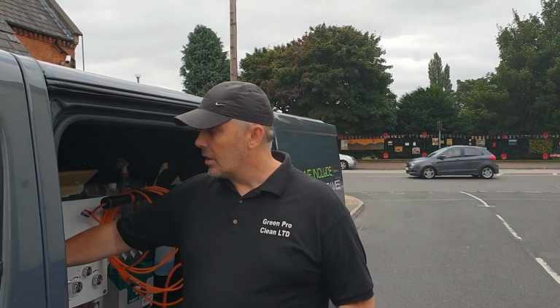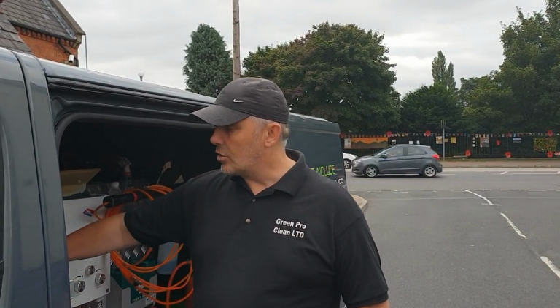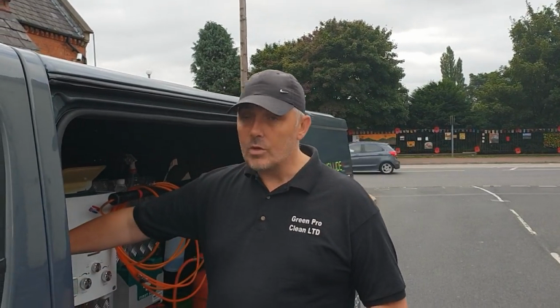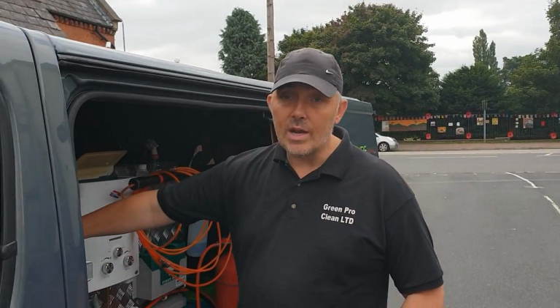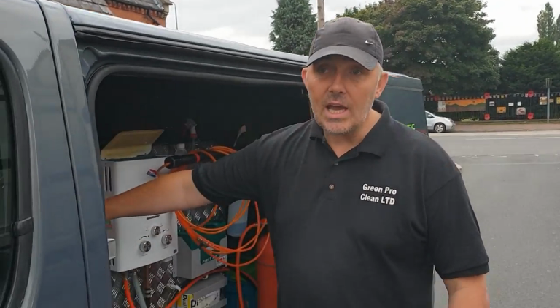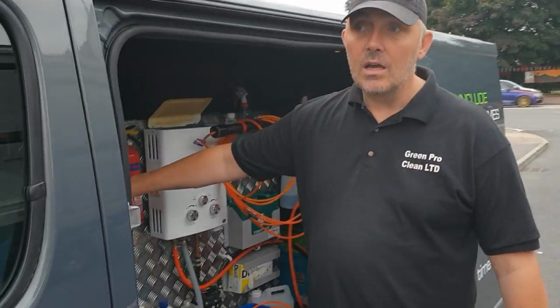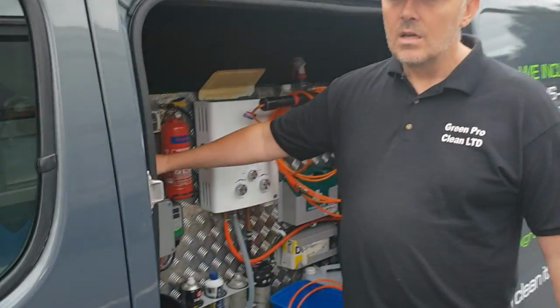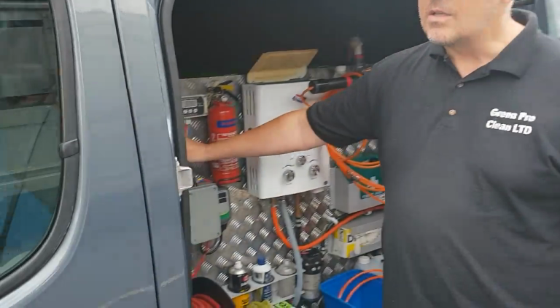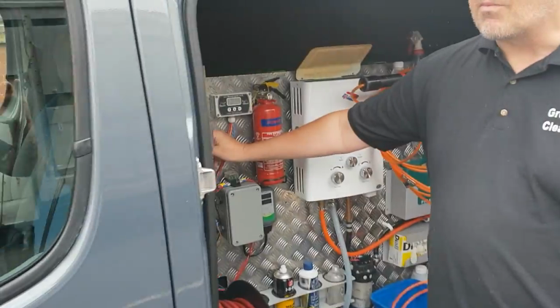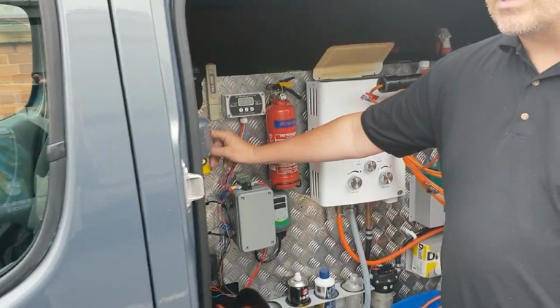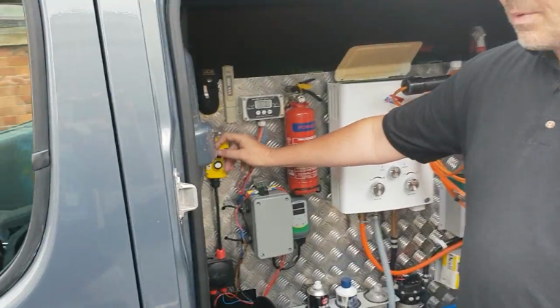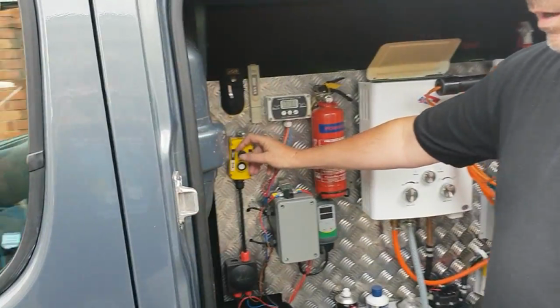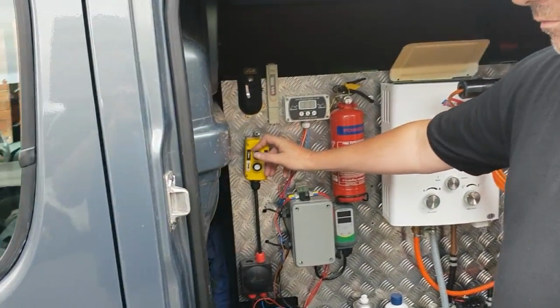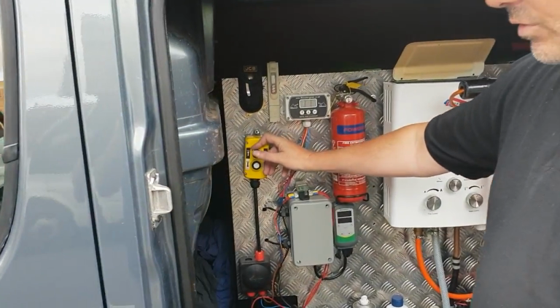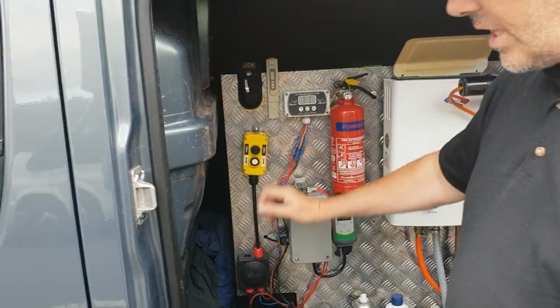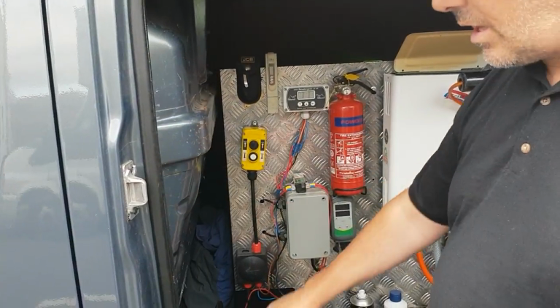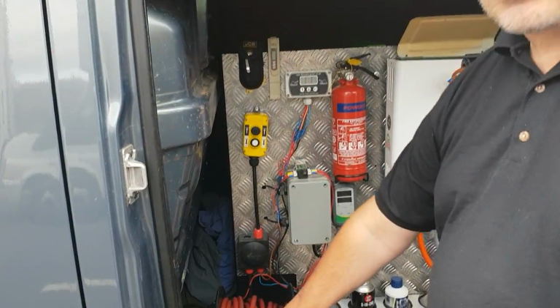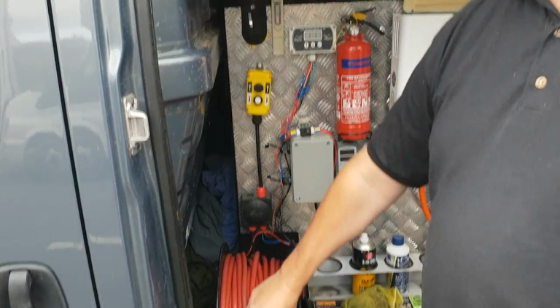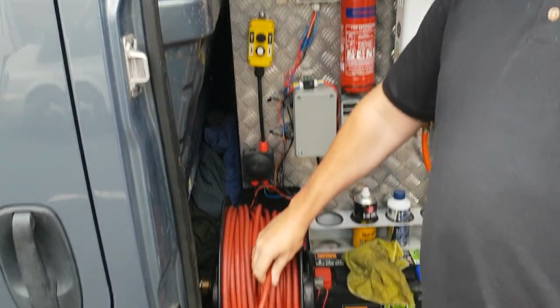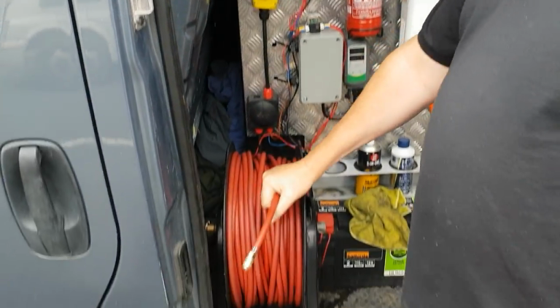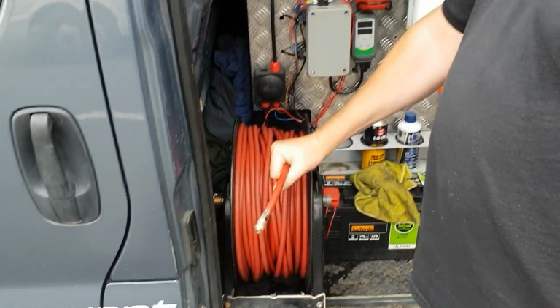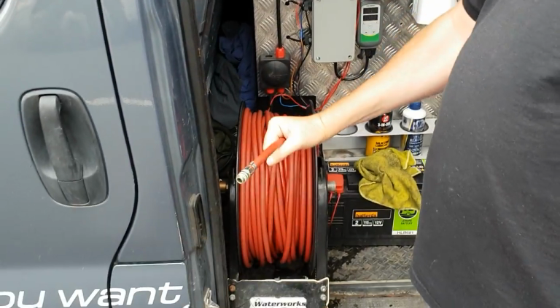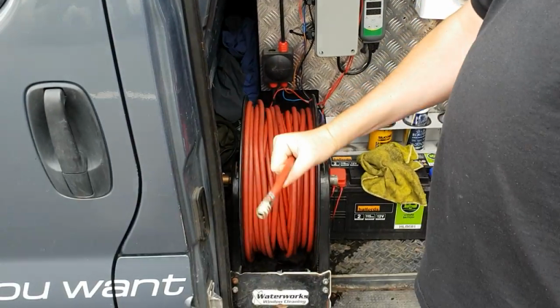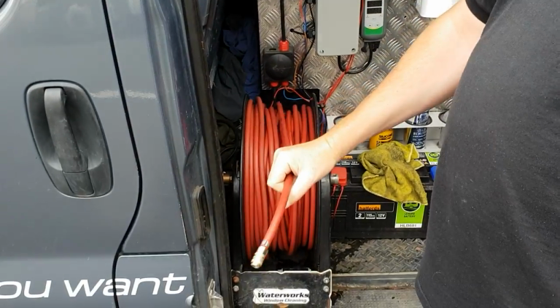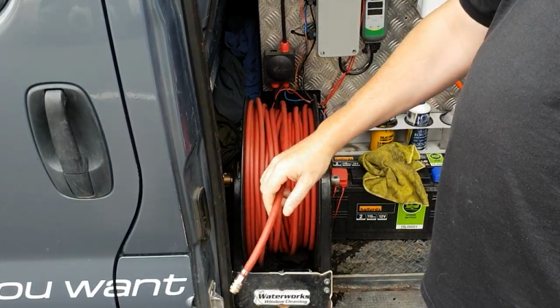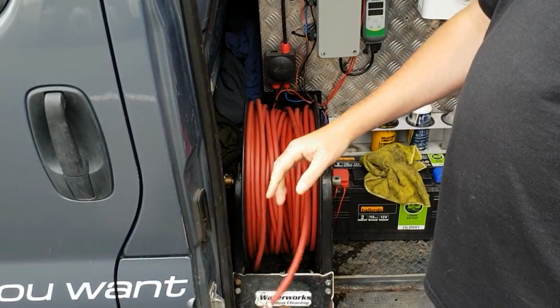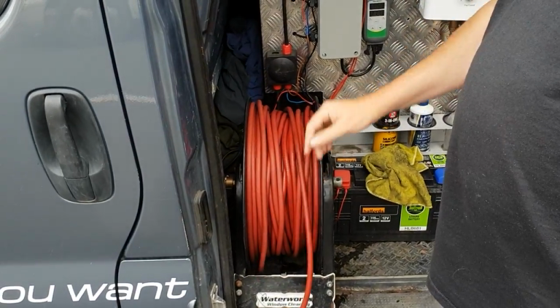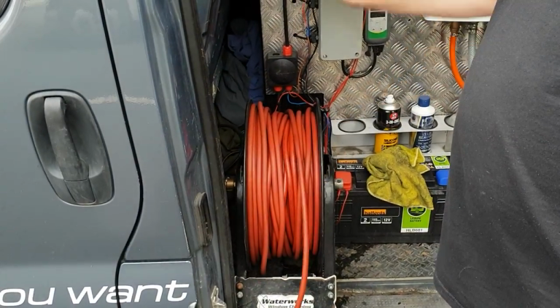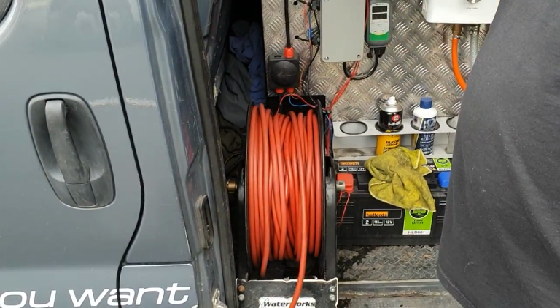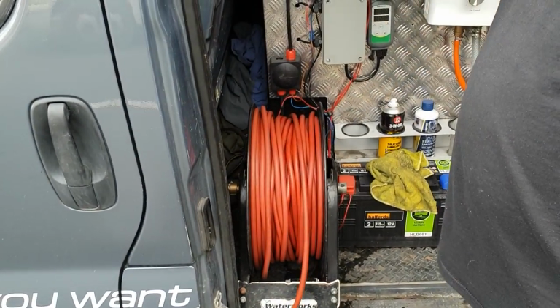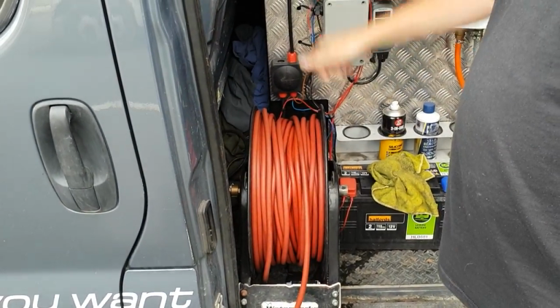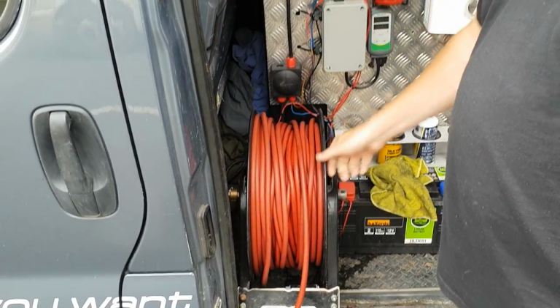The controller's right here. Simple press a button, reels it in. You want to spool it out, you just drag it straight out the side of the van there.